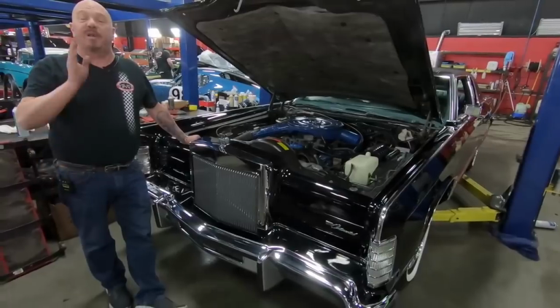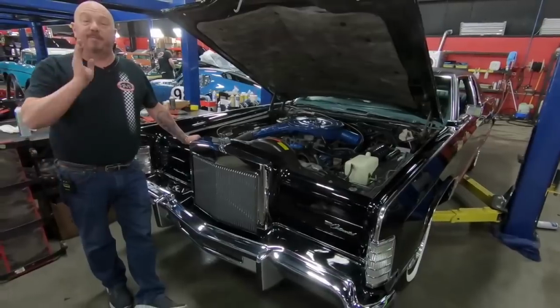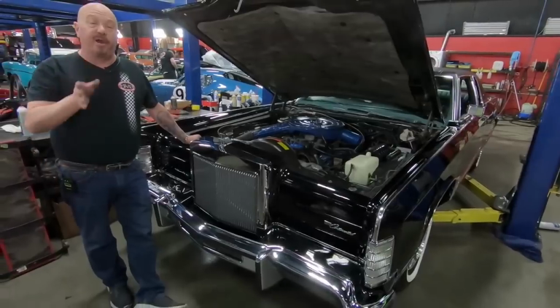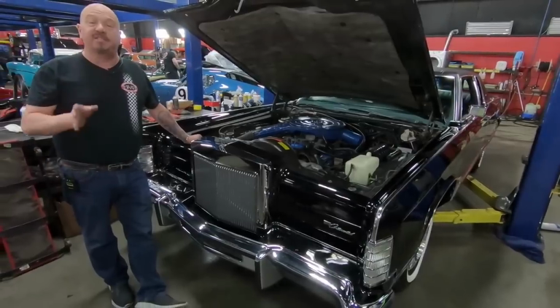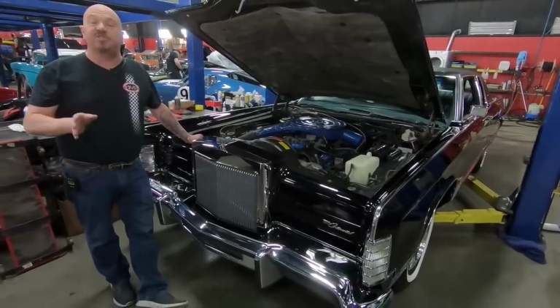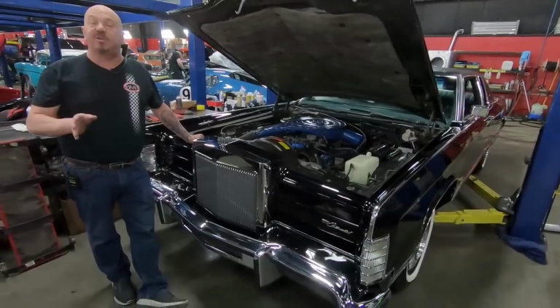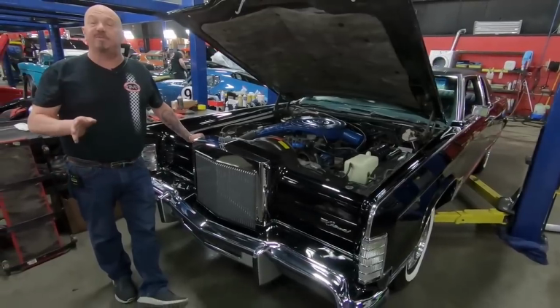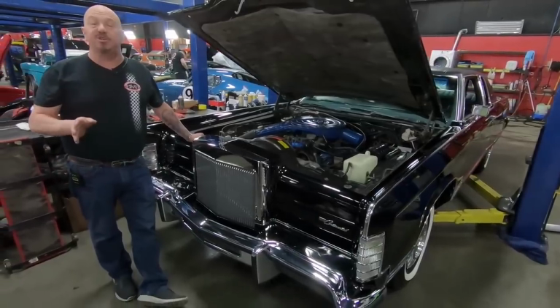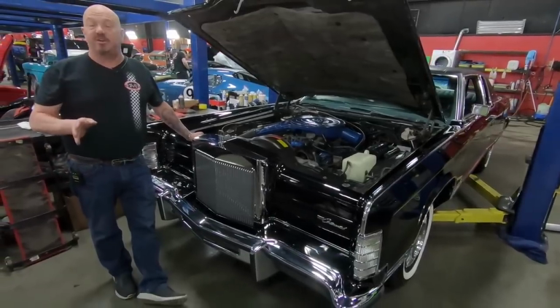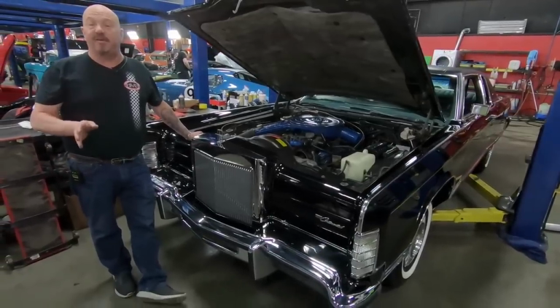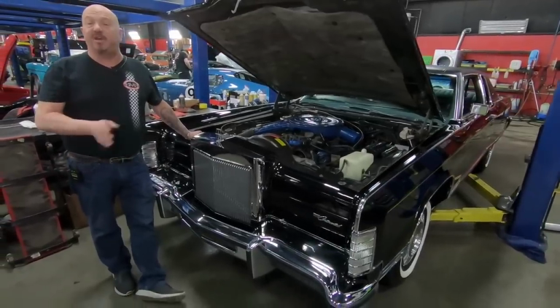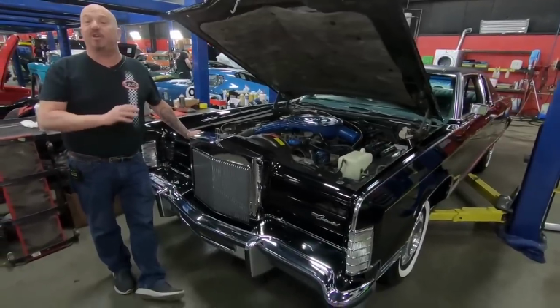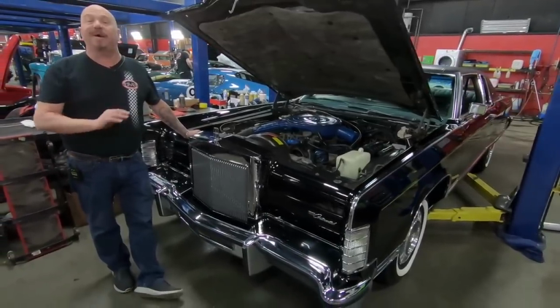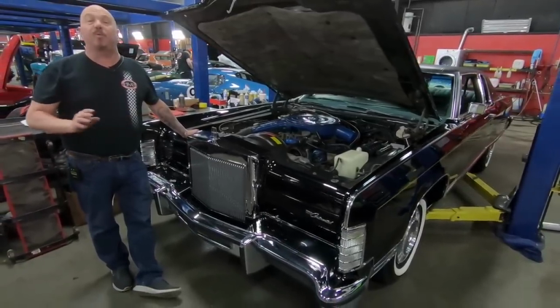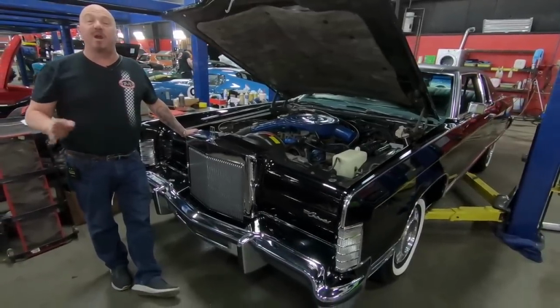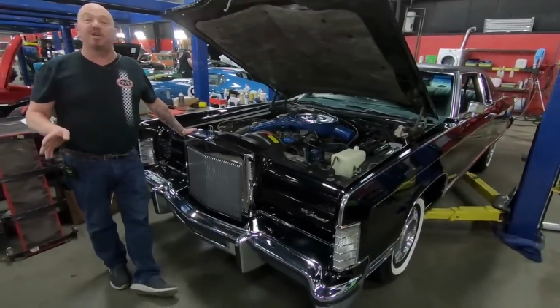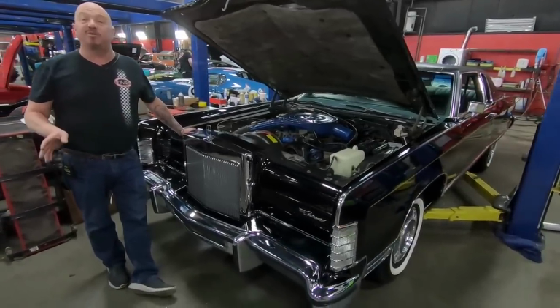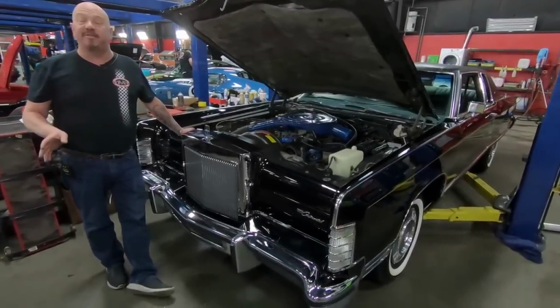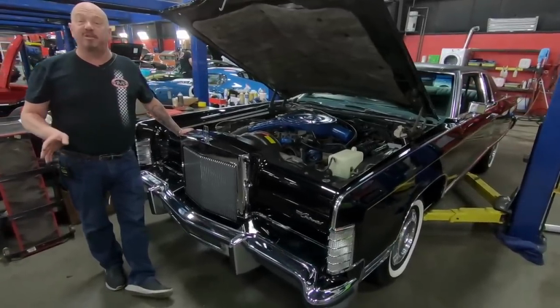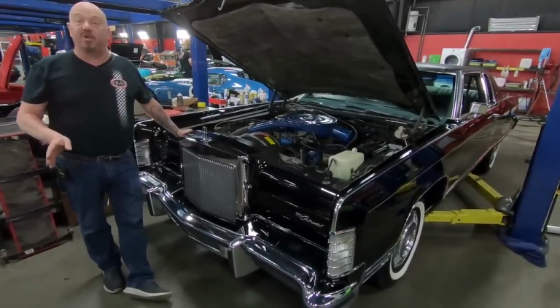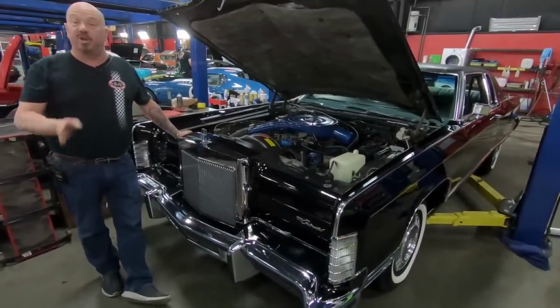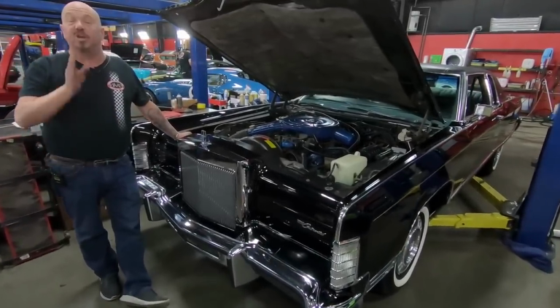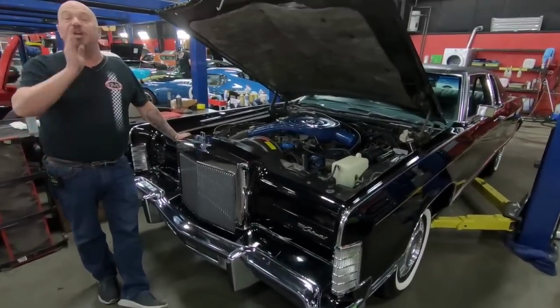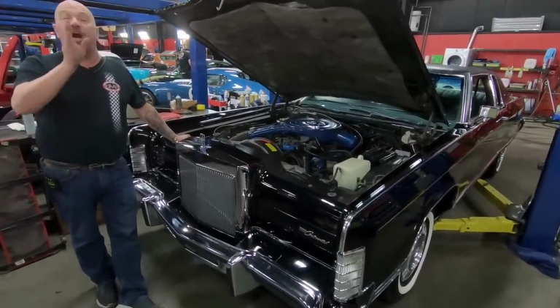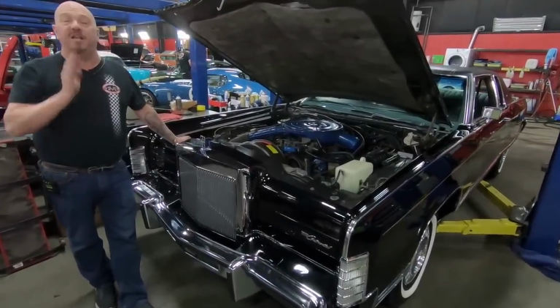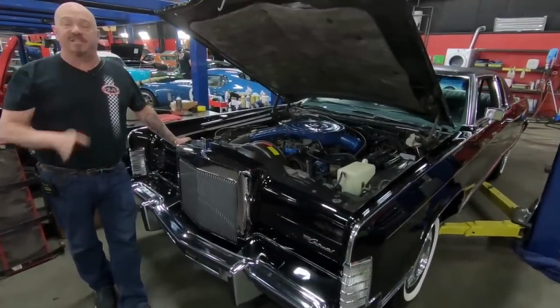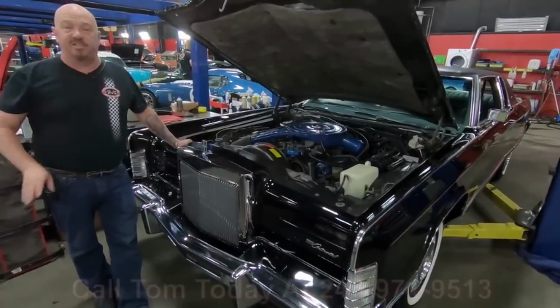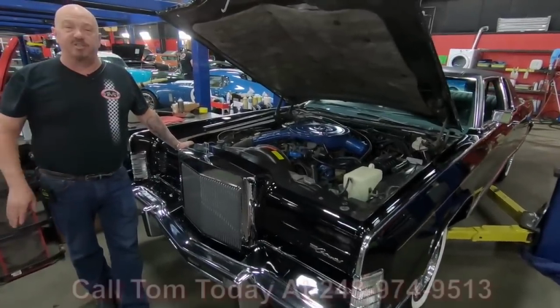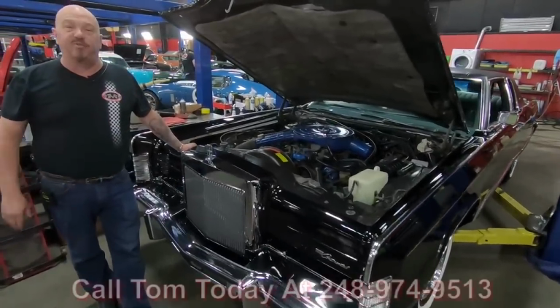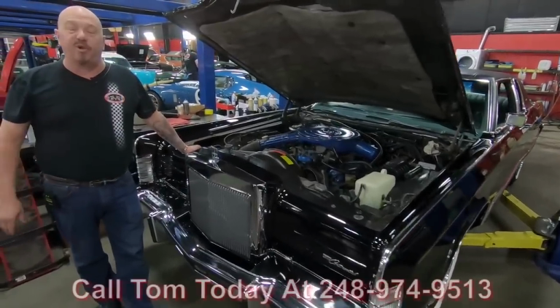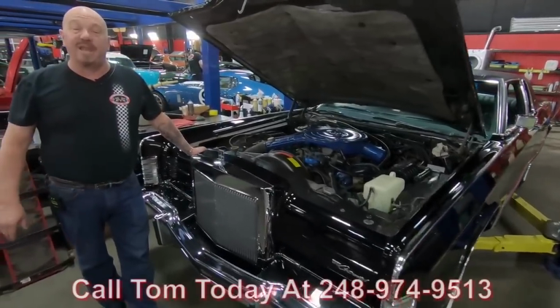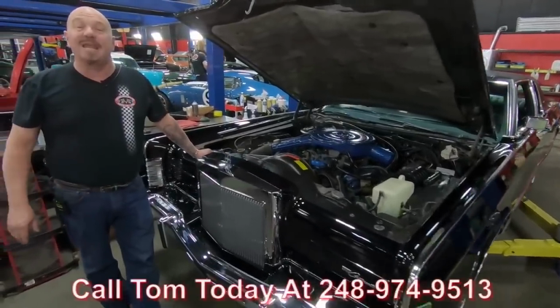She's been upgraded. We can park this dream in your driveway no matter where you live in the world. Call us at 248-974-9513 and let Vanguard Motor Sales park this dream in your driveway.